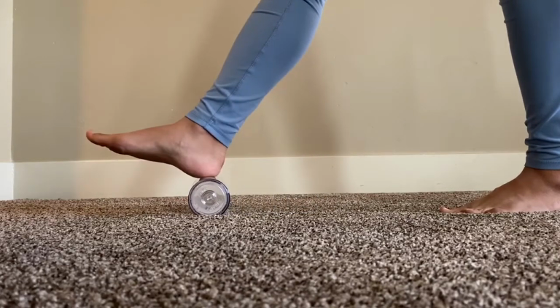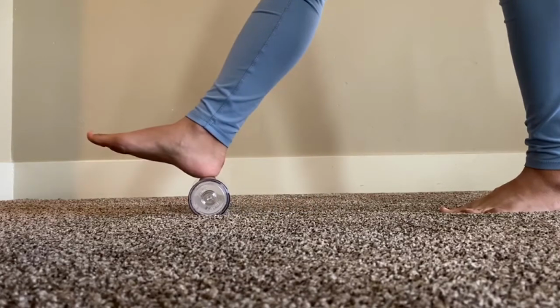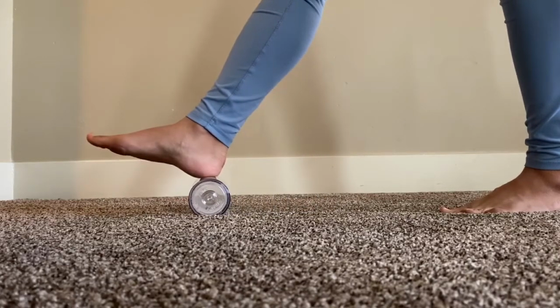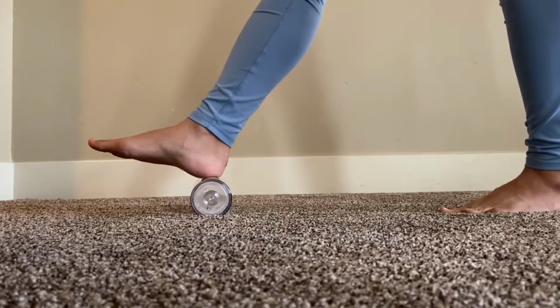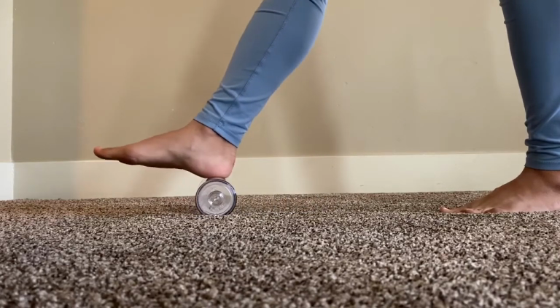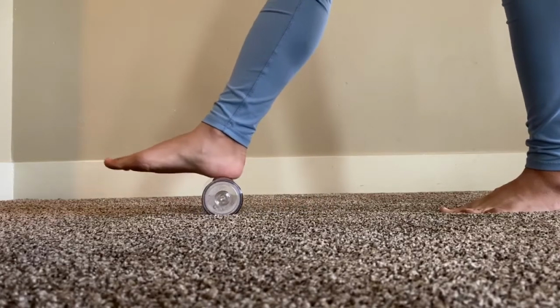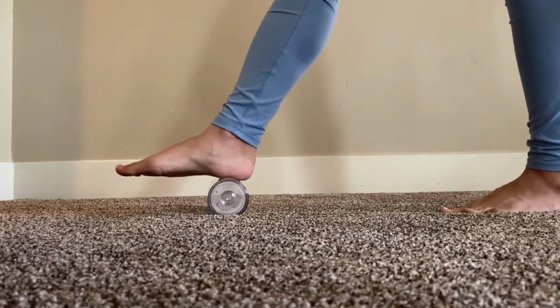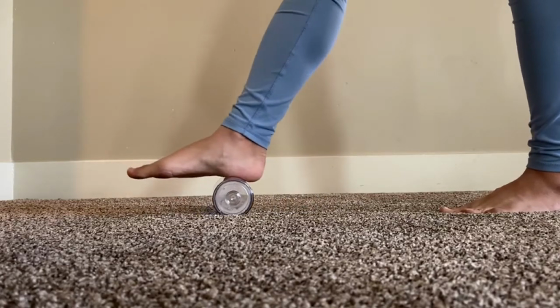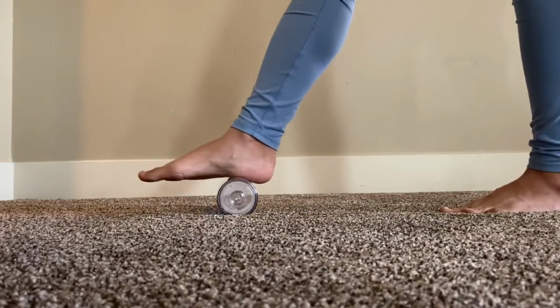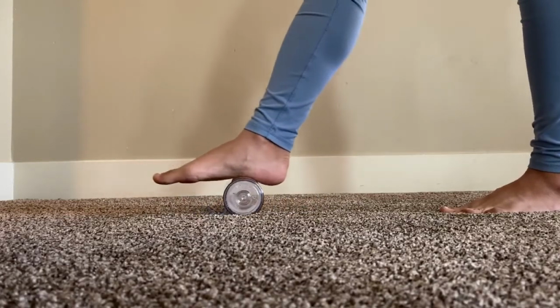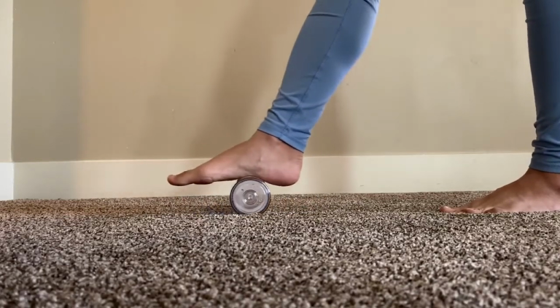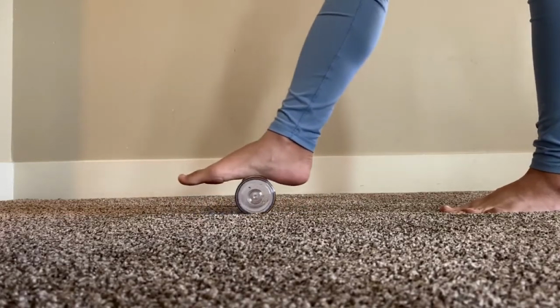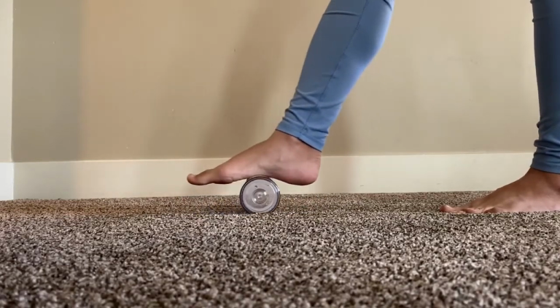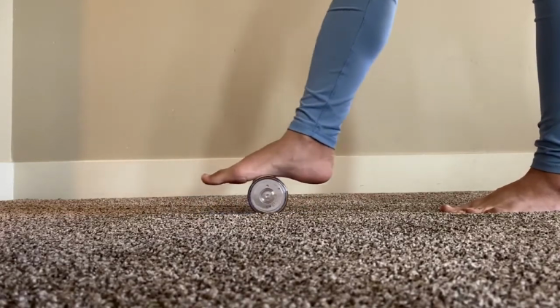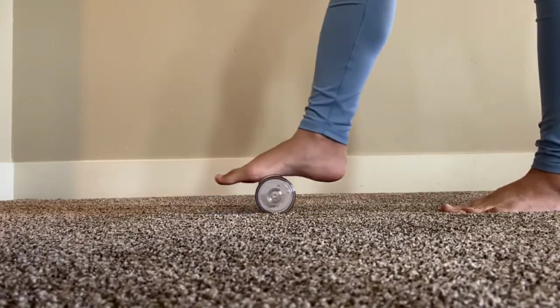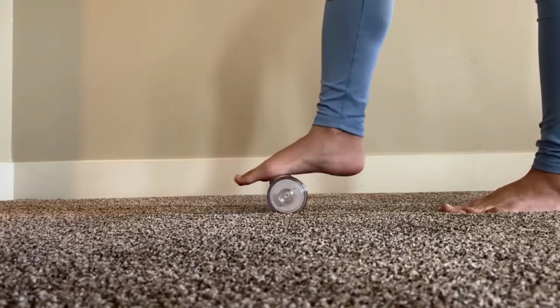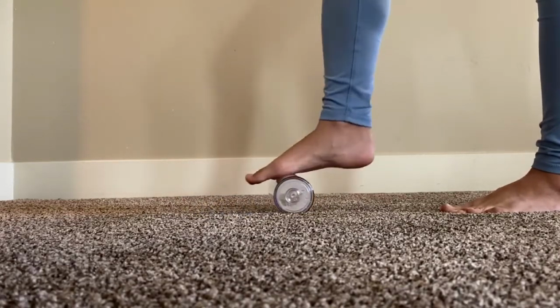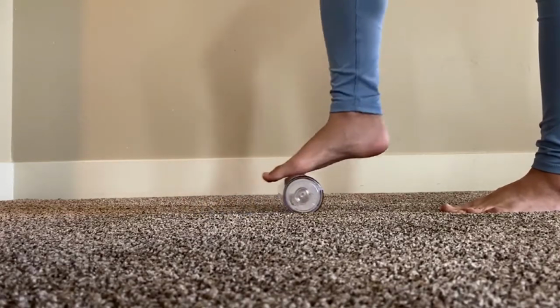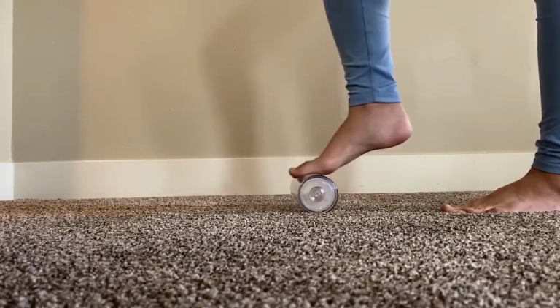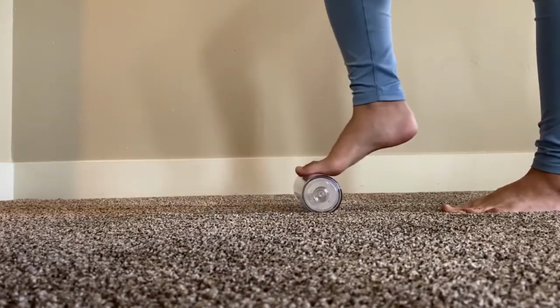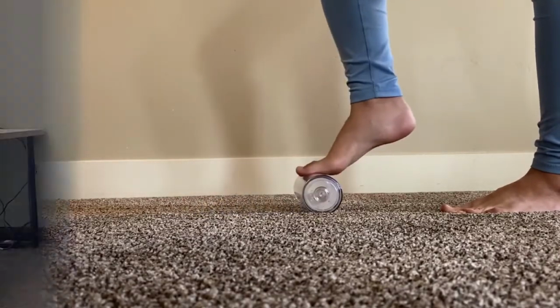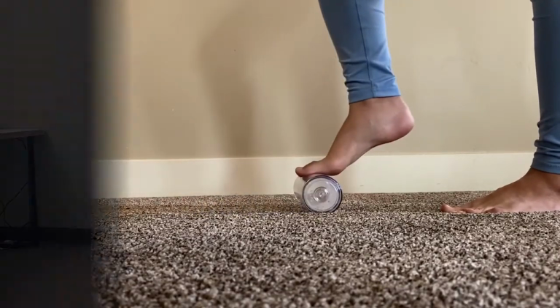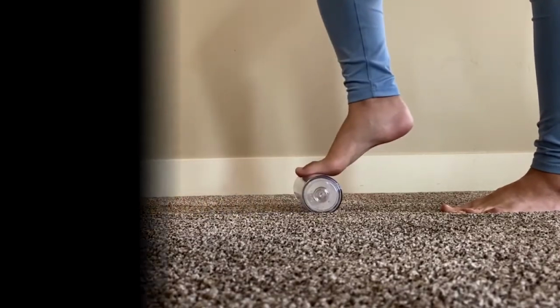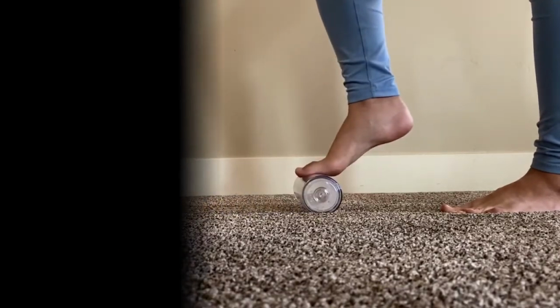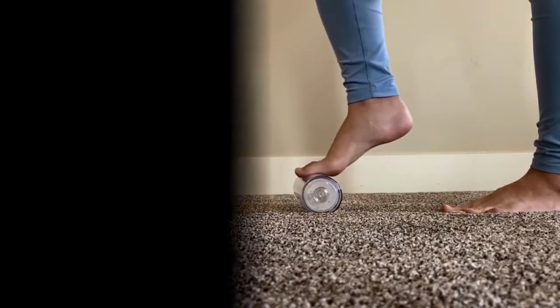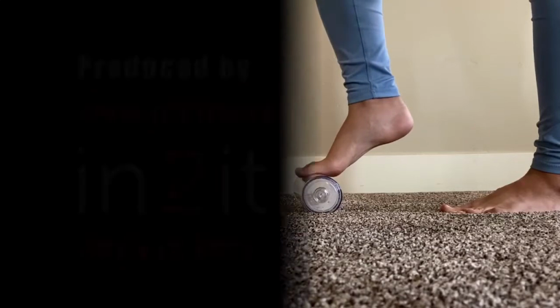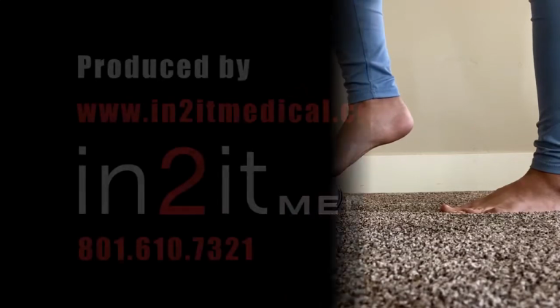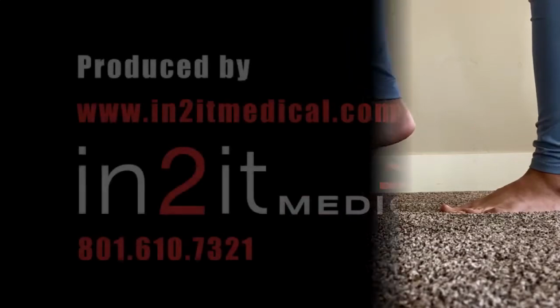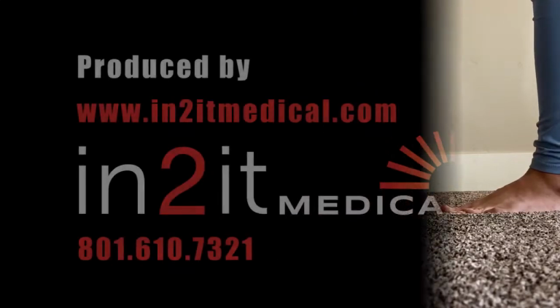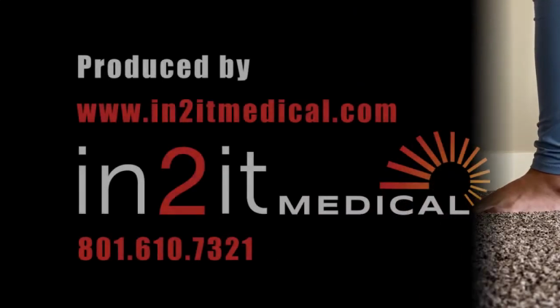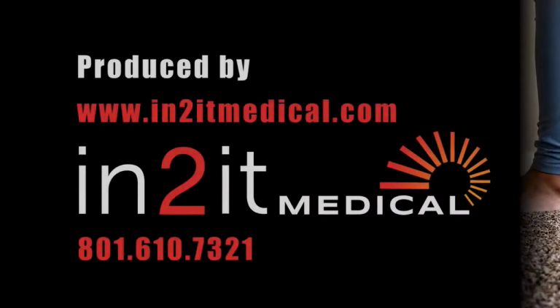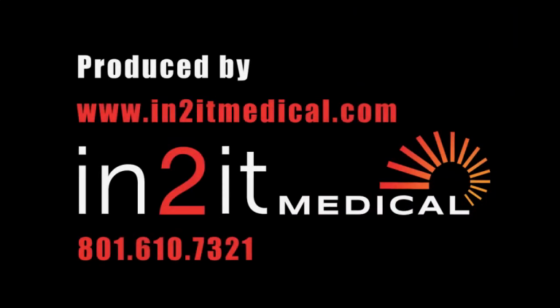Well, that's it for now. Don't forget to subscribe to Intuit Medical for more videos. Thanks for watching.